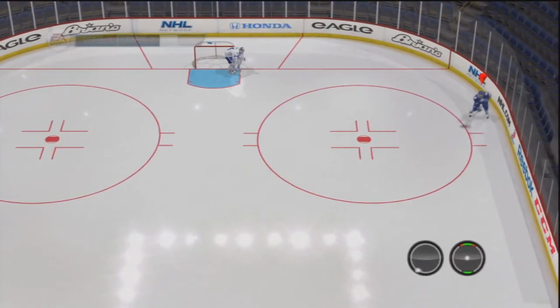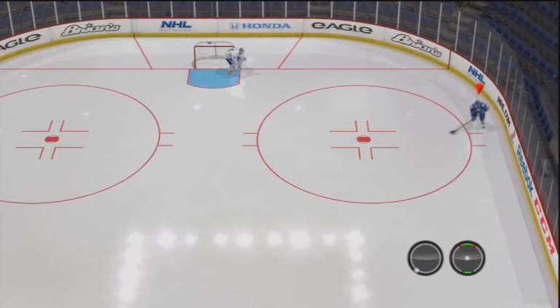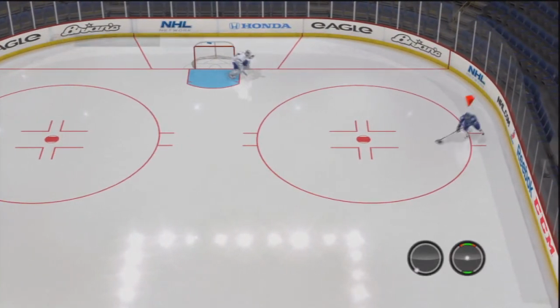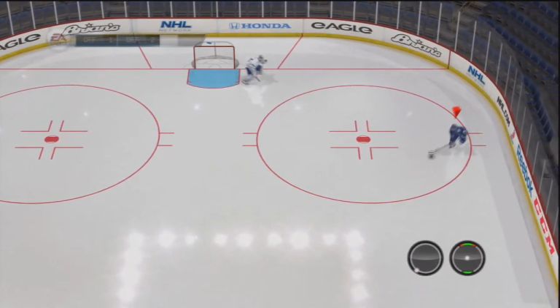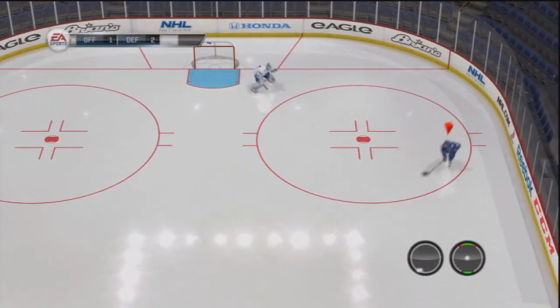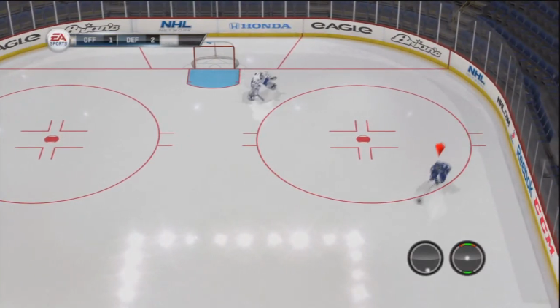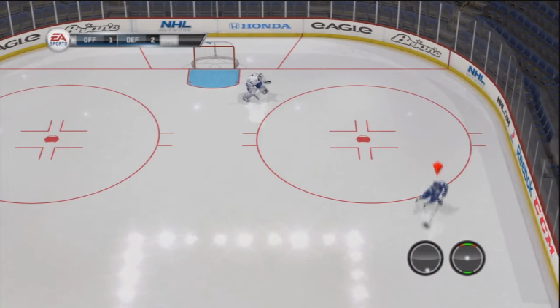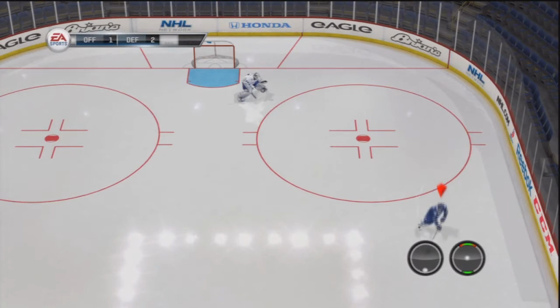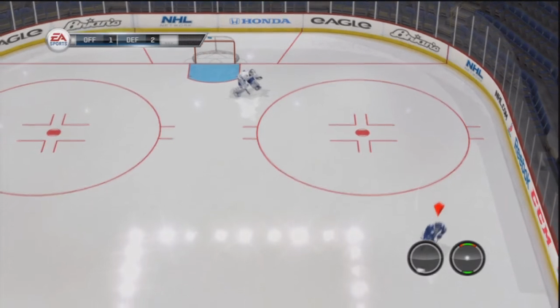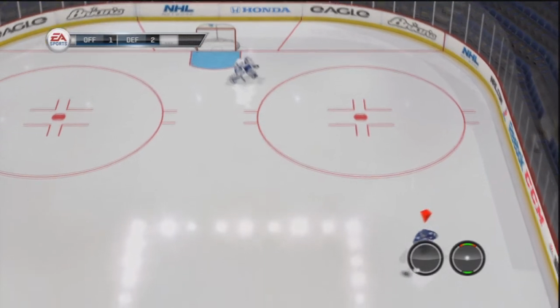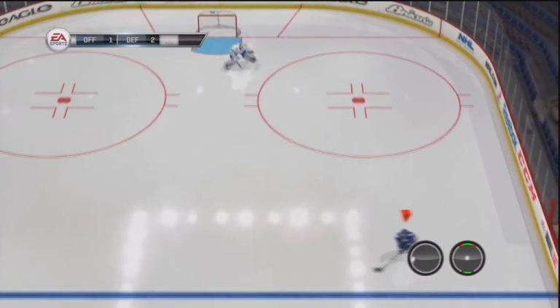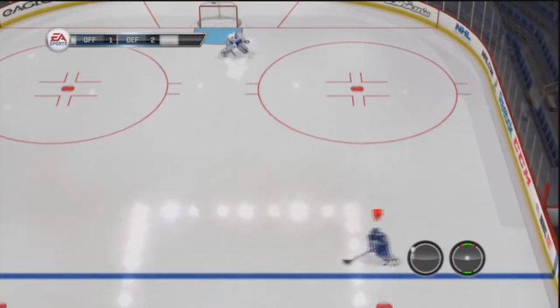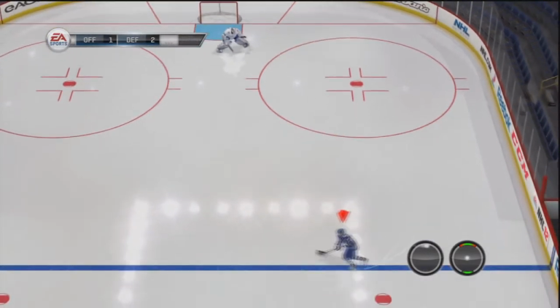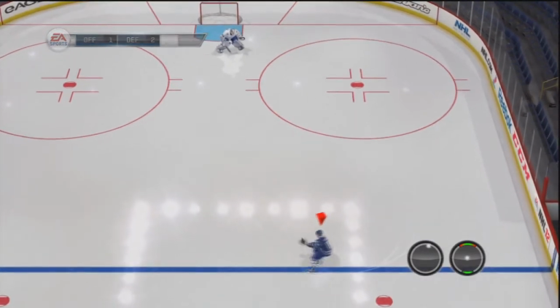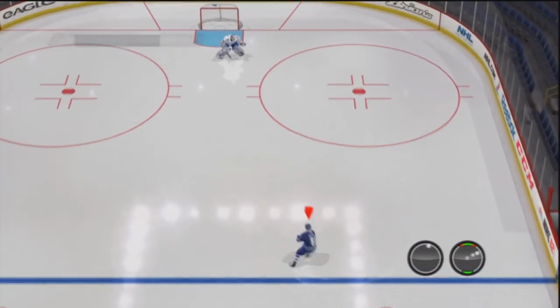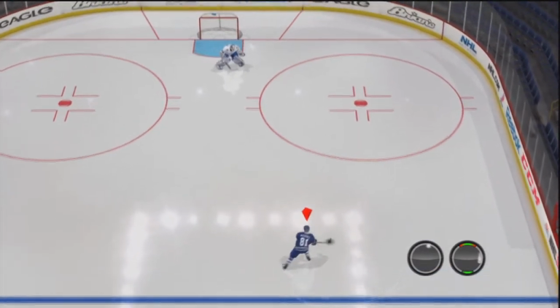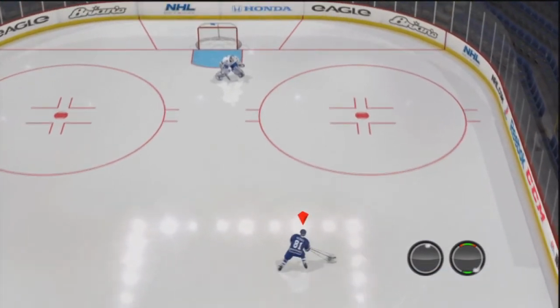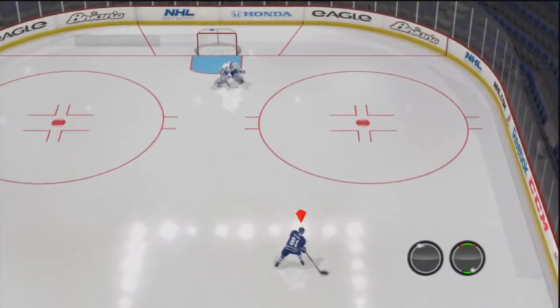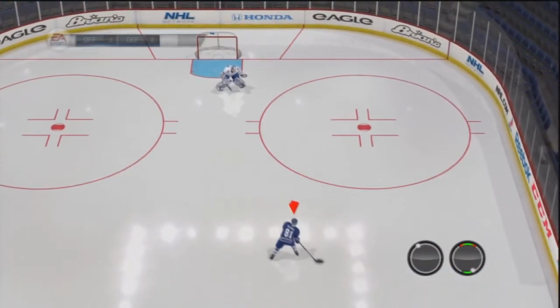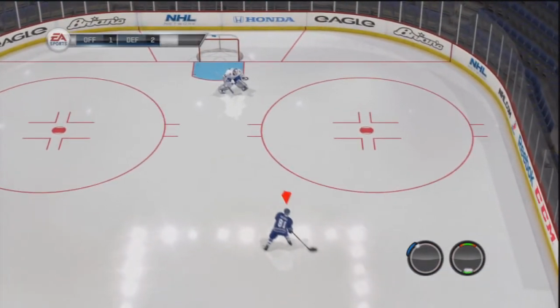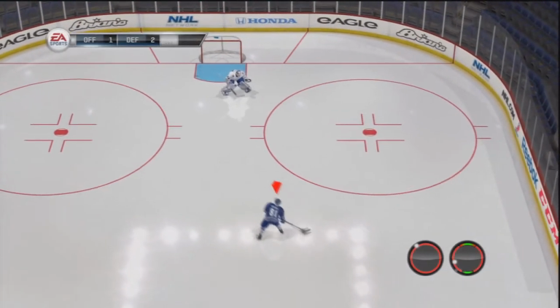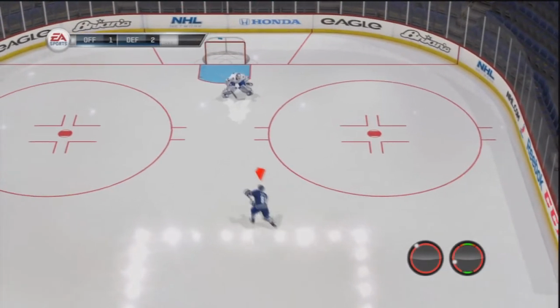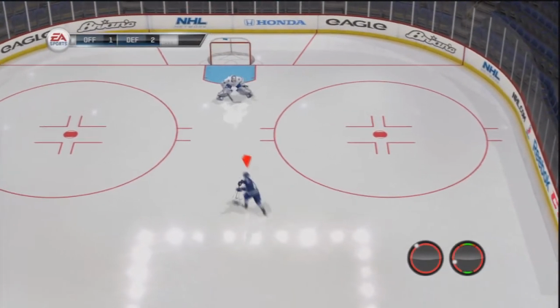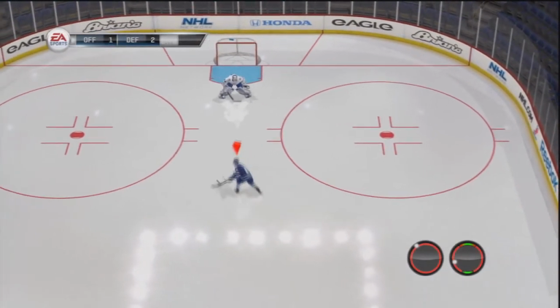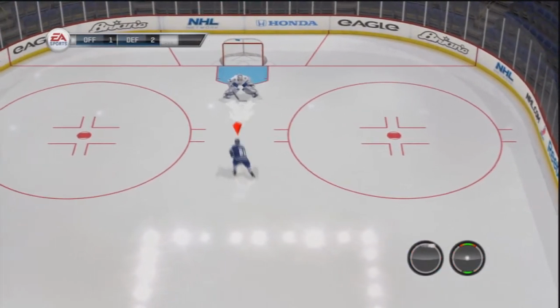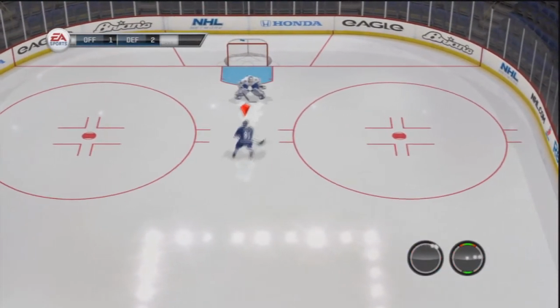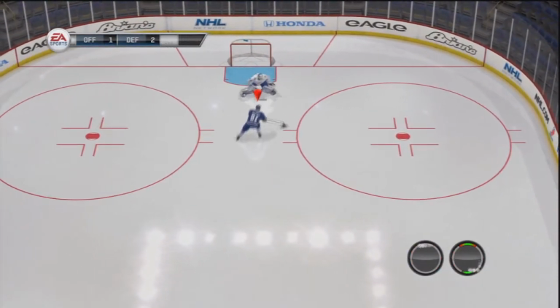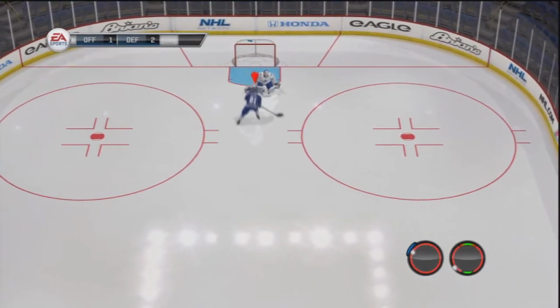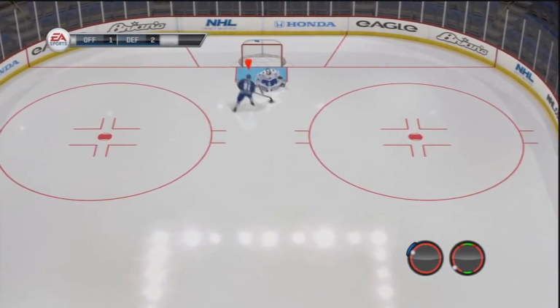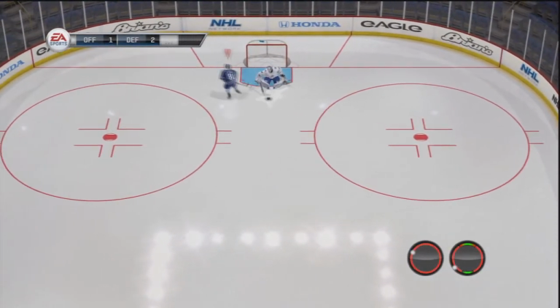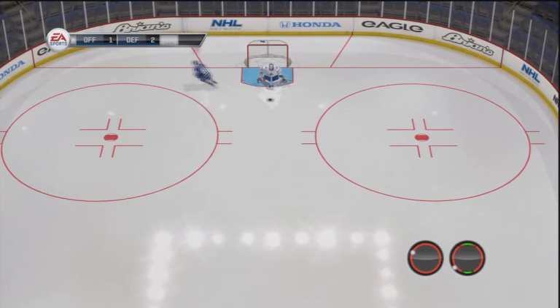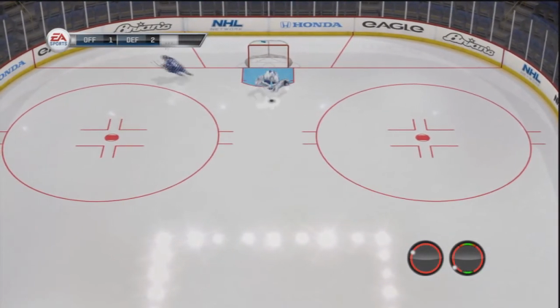And that other one — you go toe drag and then pull back at your feet. You know, that one can be tricky.